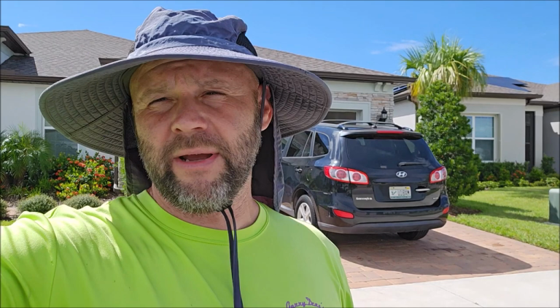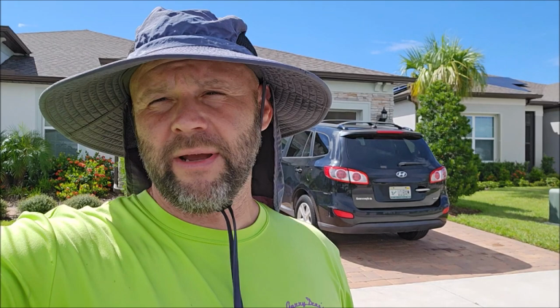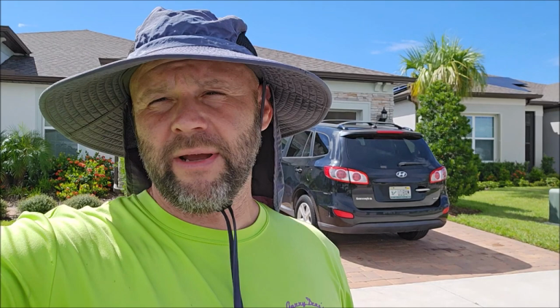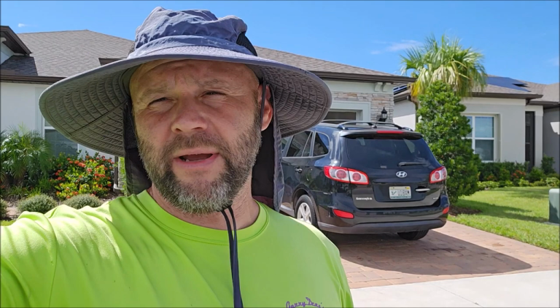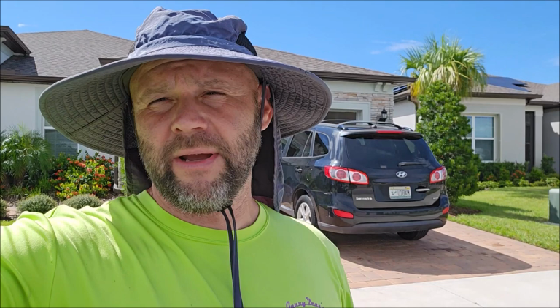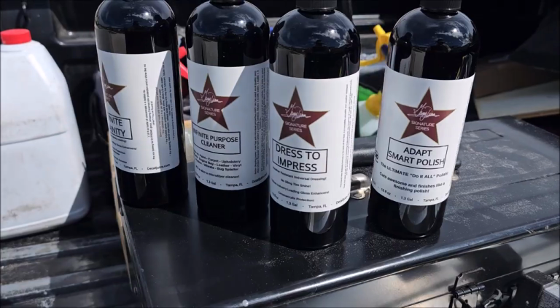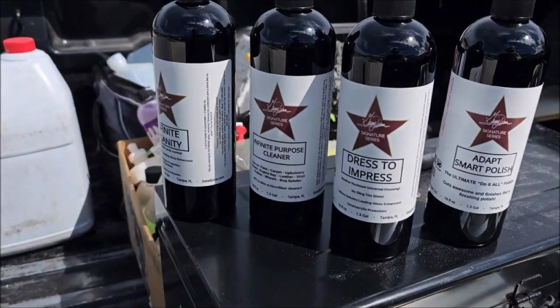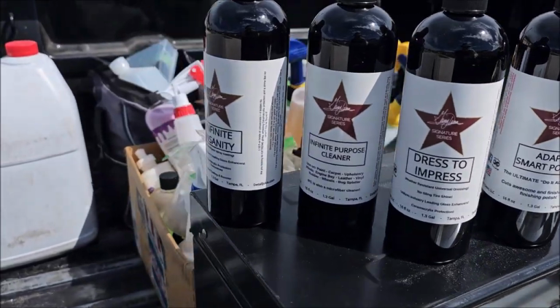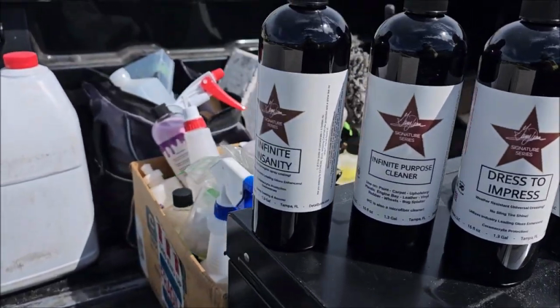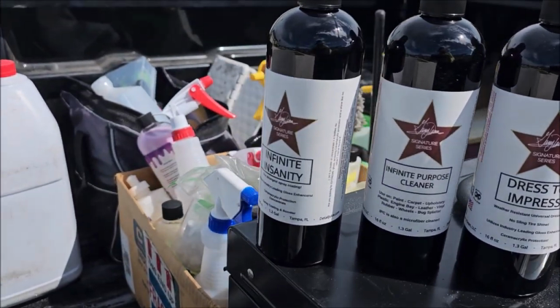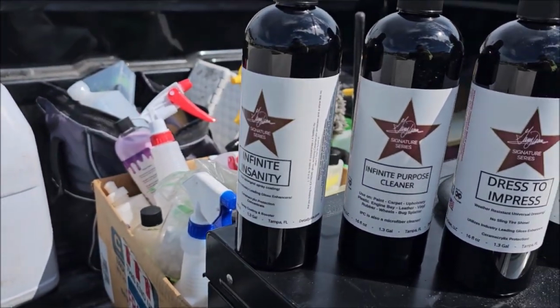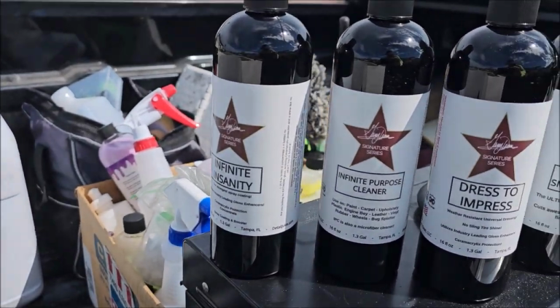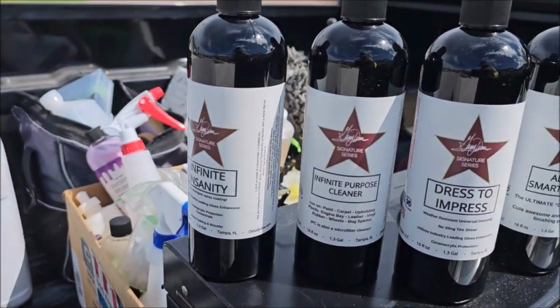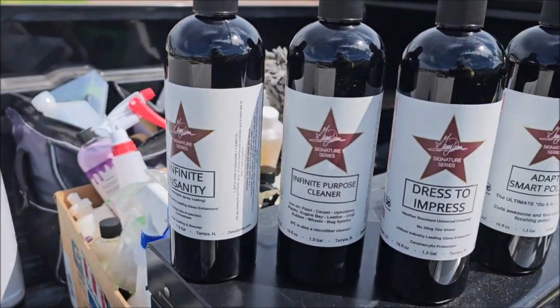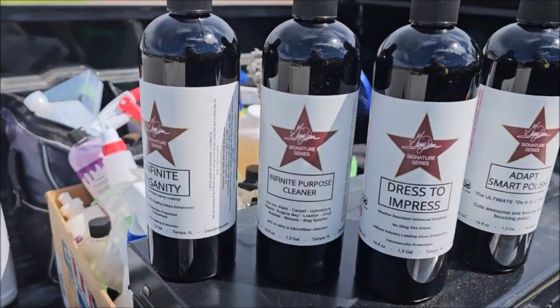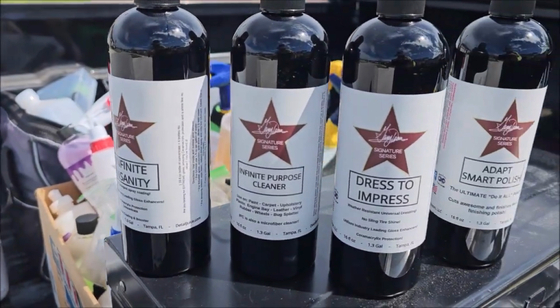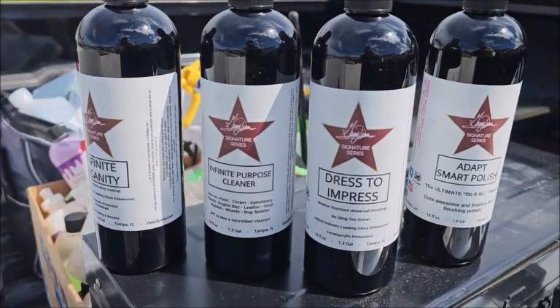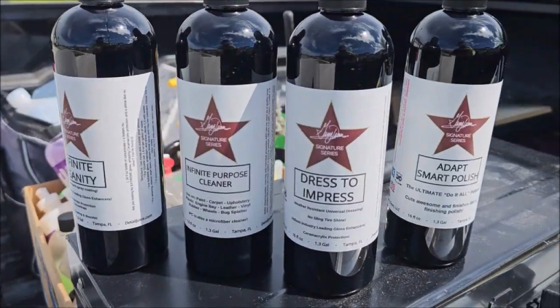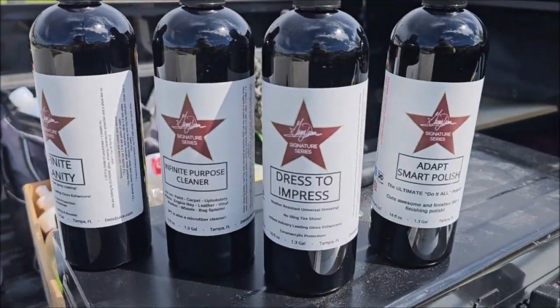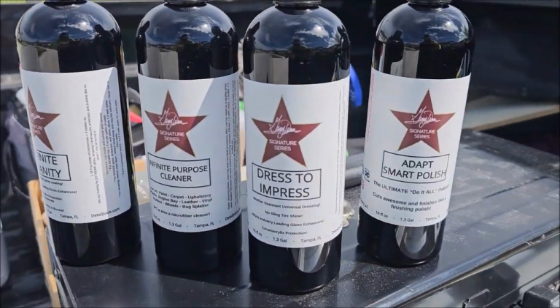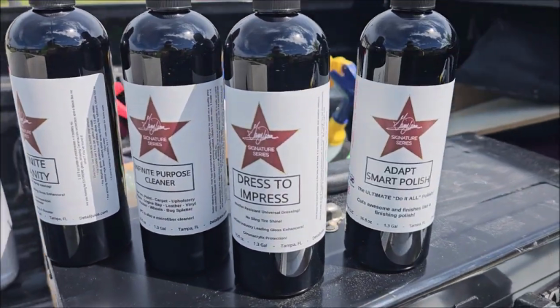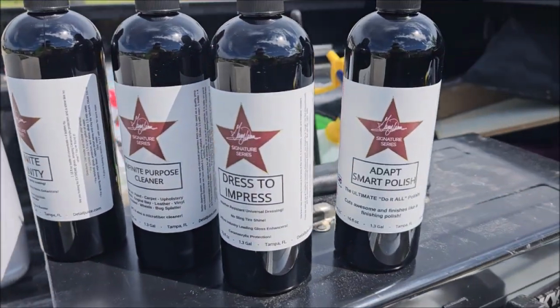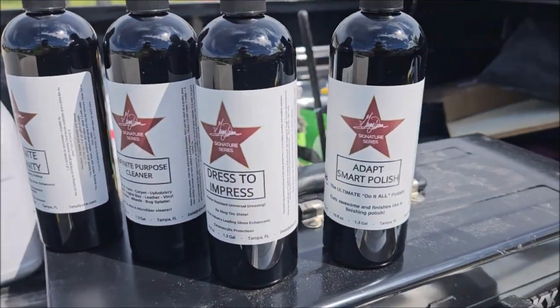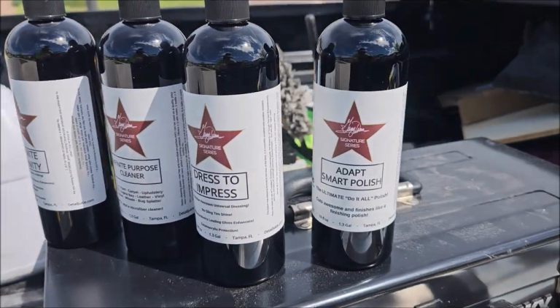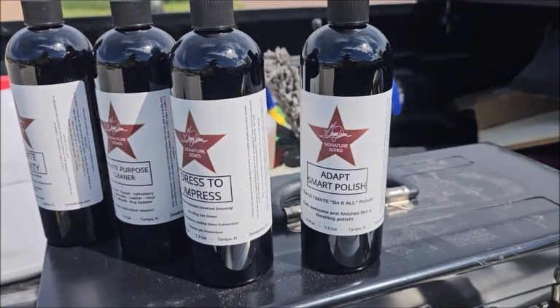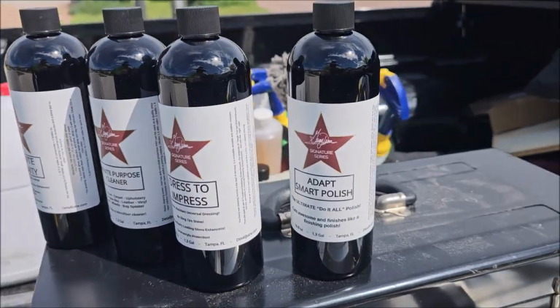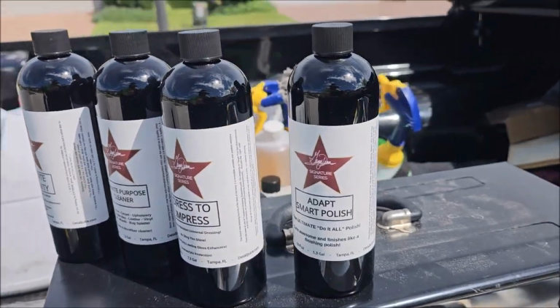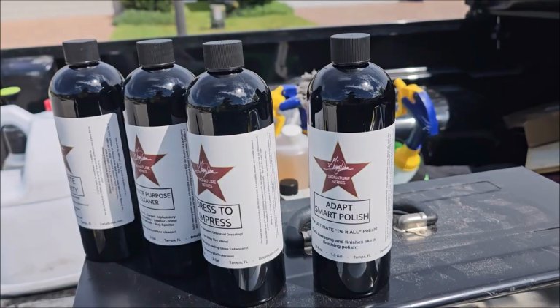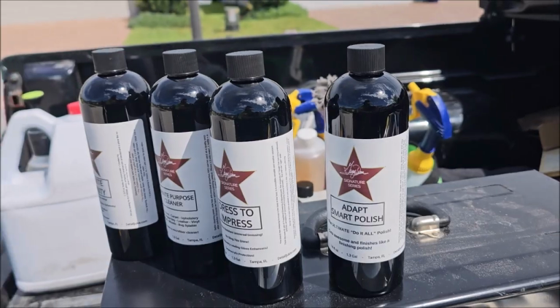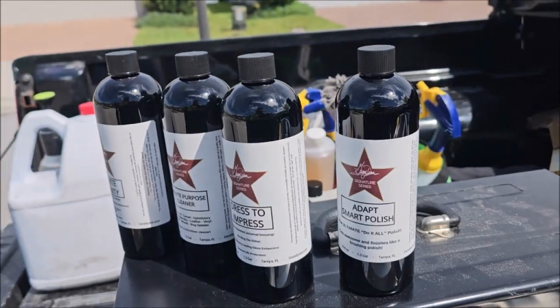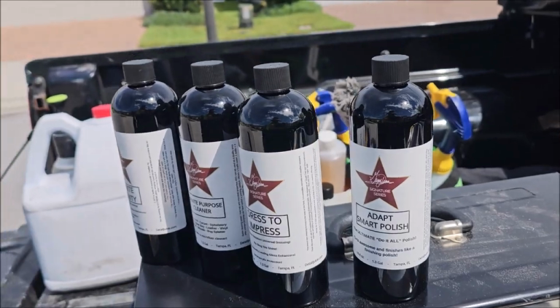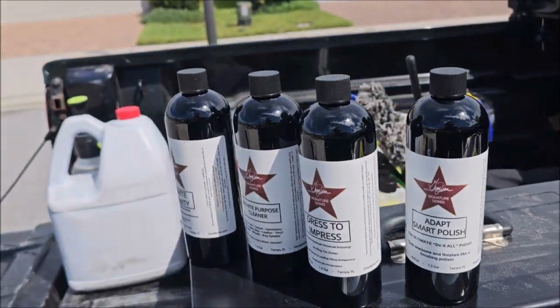I'm rocking and rolling with this special four-product lineup that I'm calling the Detail Juice Dream Team. And here they are: Infinite Insanity, Infinite Purpose Cleaner, Dress to Impress, and Adapt Smart Polish.